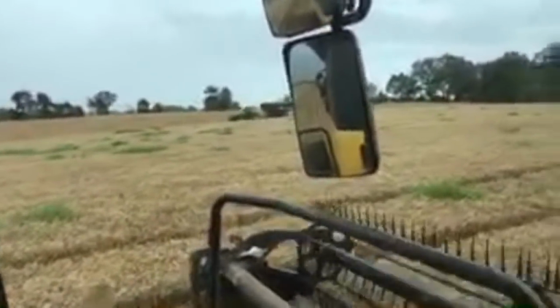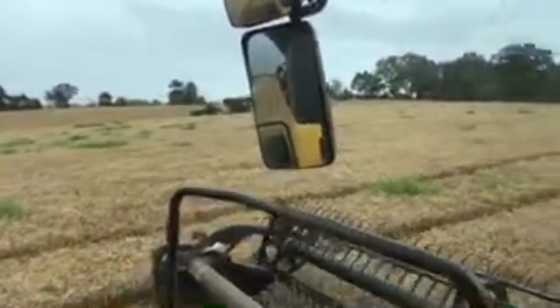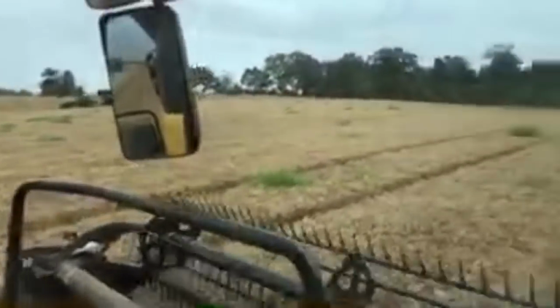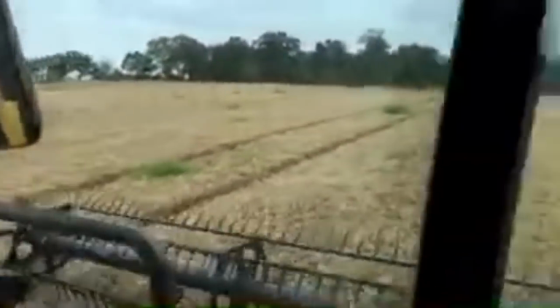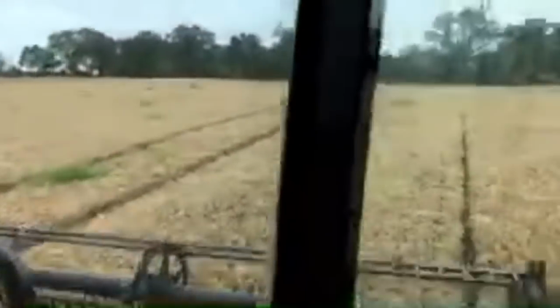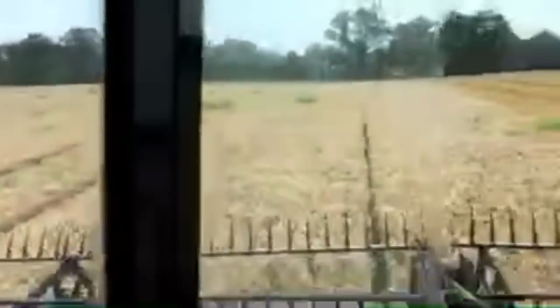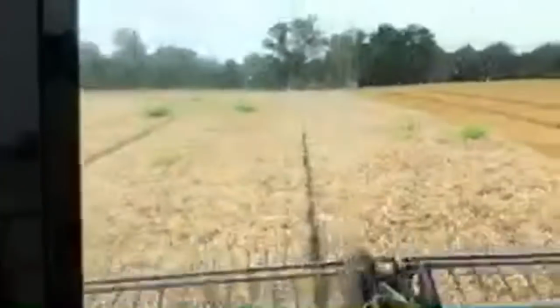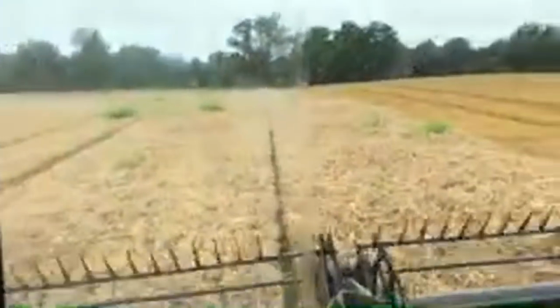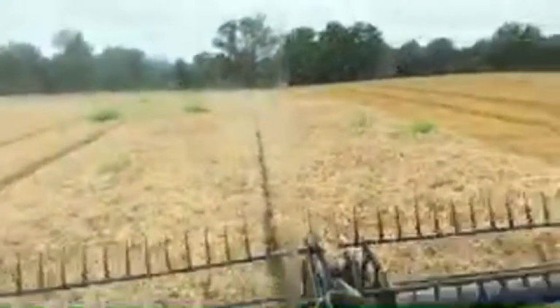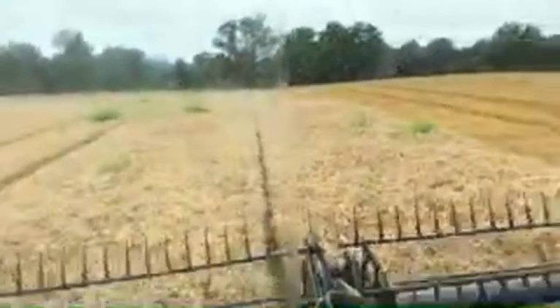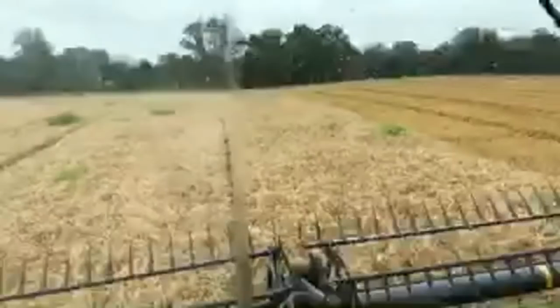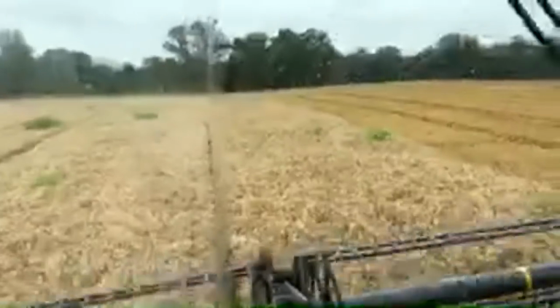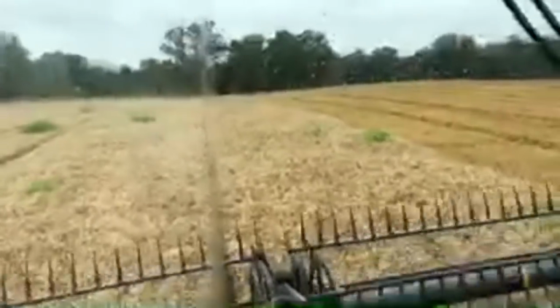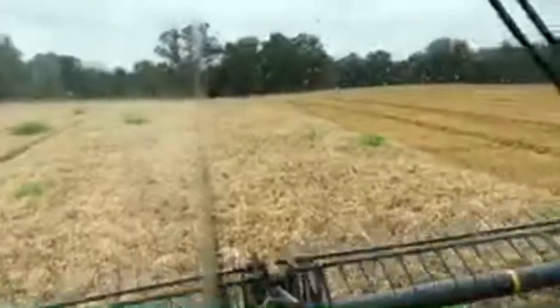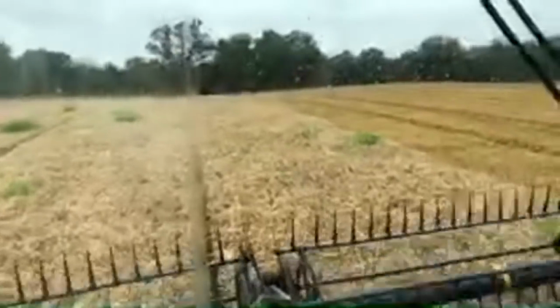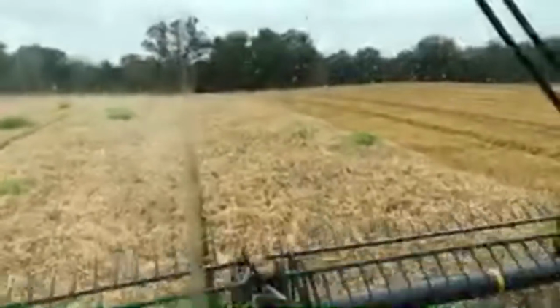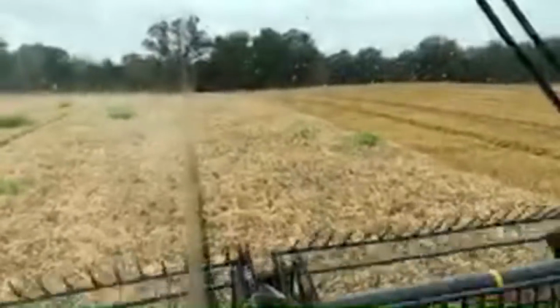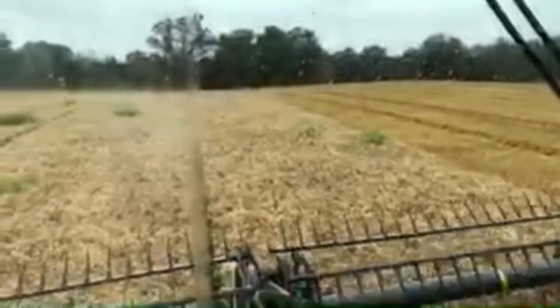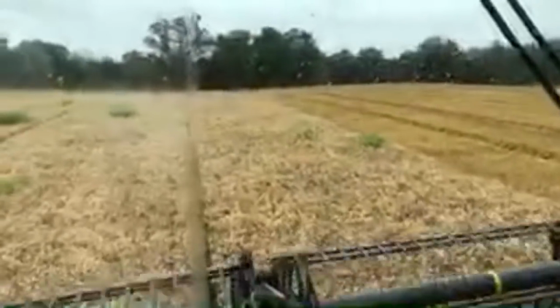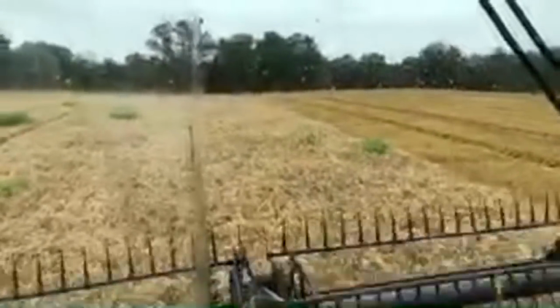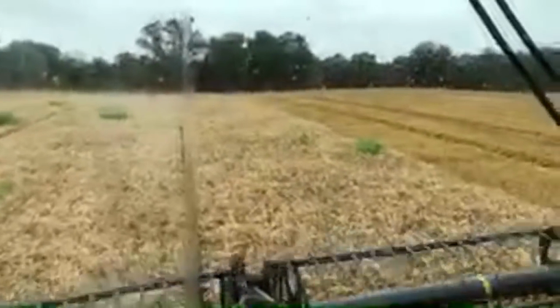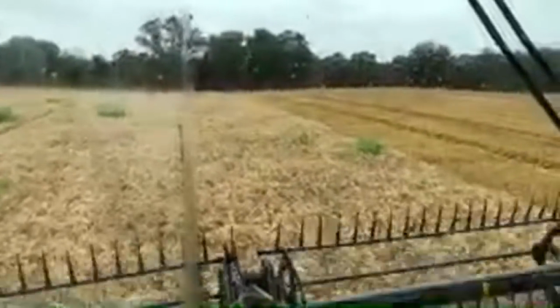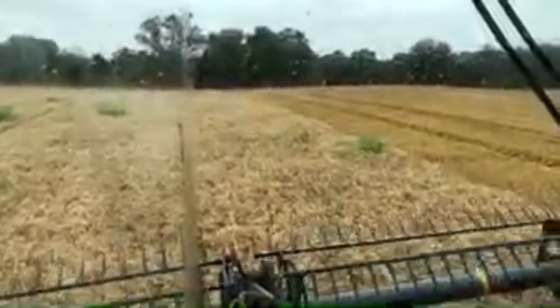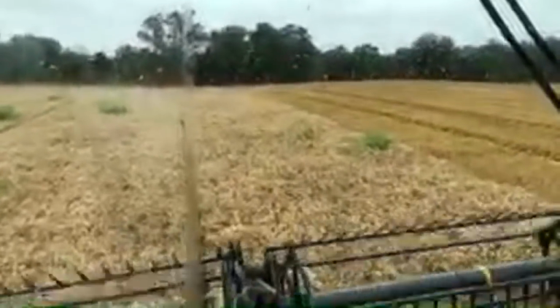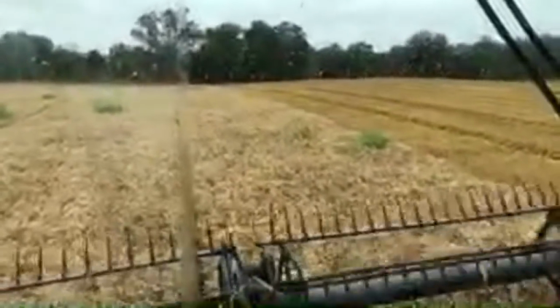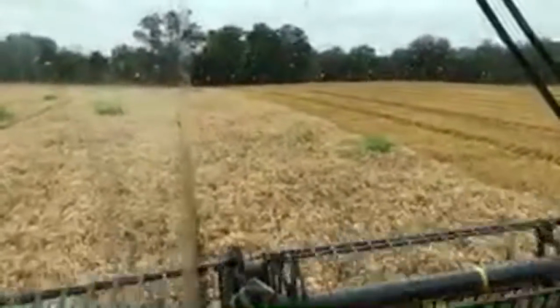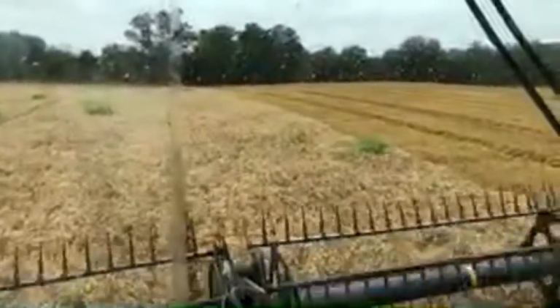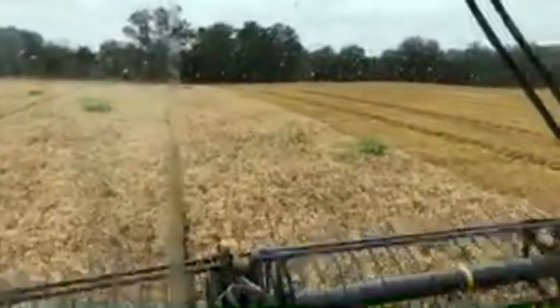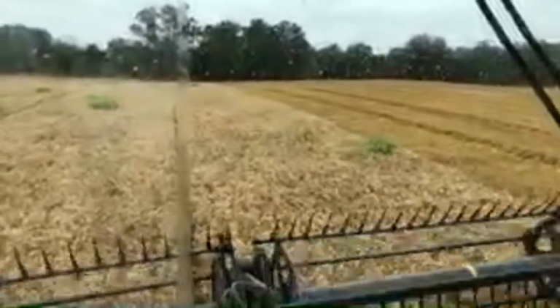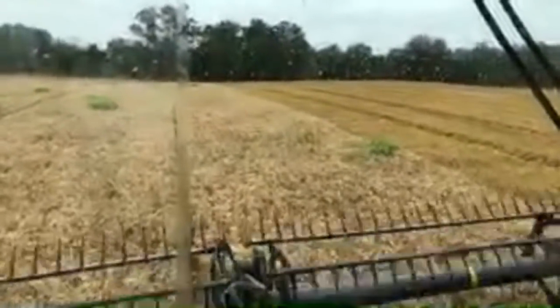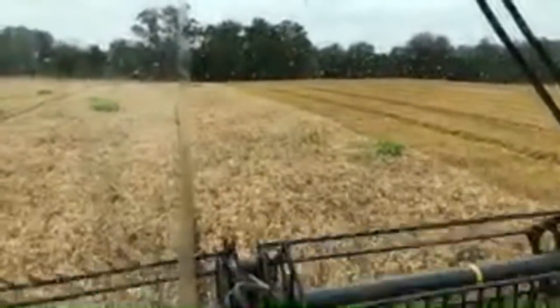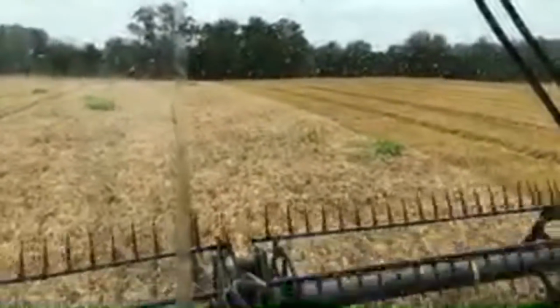So we're racing the rain. We've got a few raindrops on the windshield, but the farm is going to try to push through and get this cut.